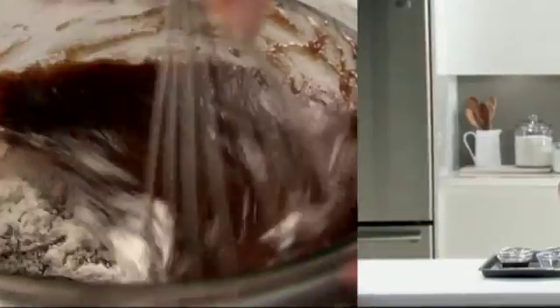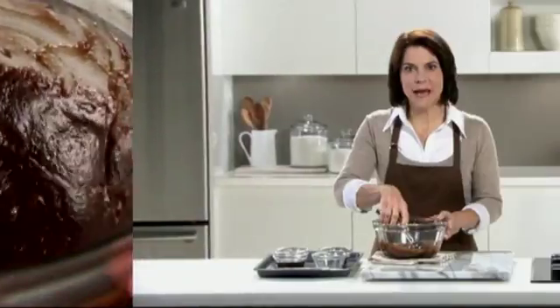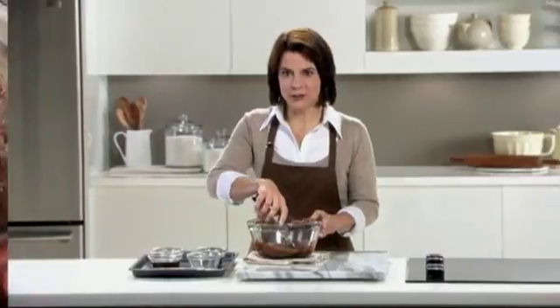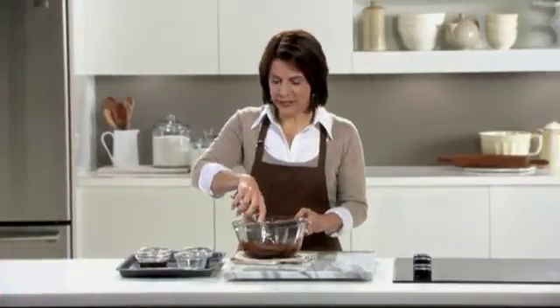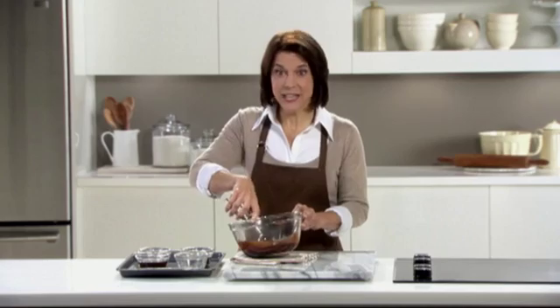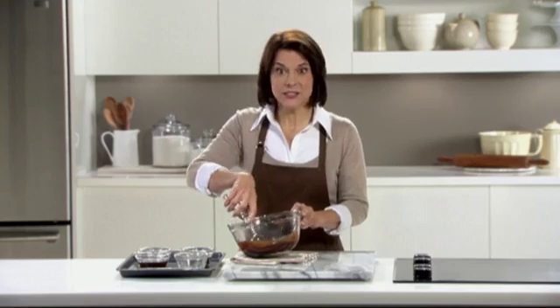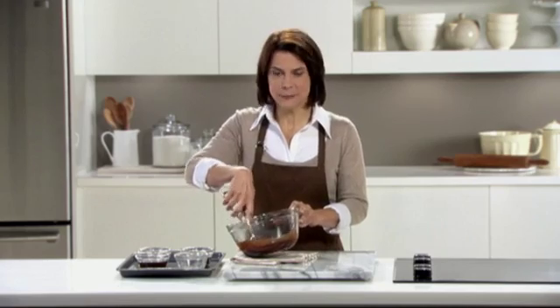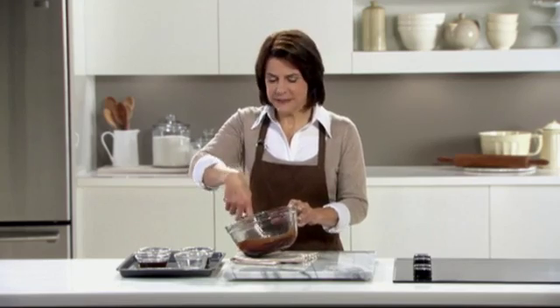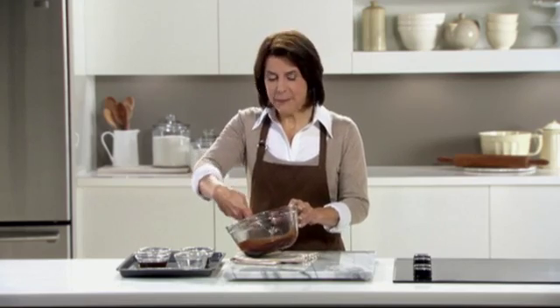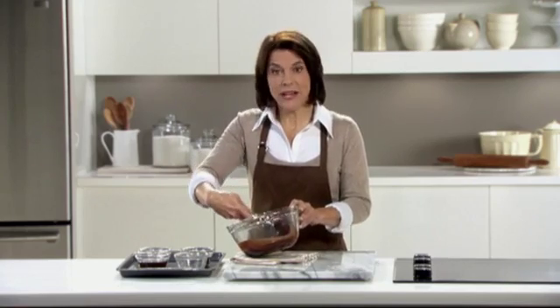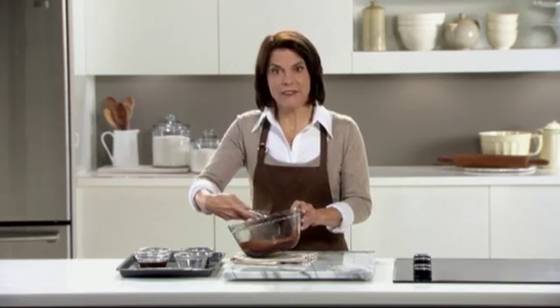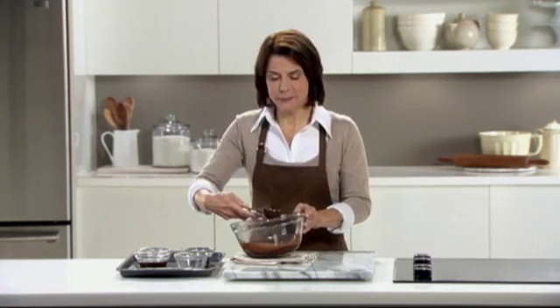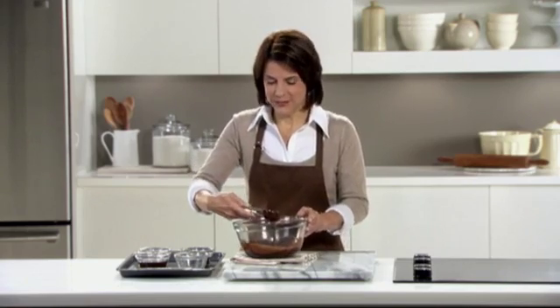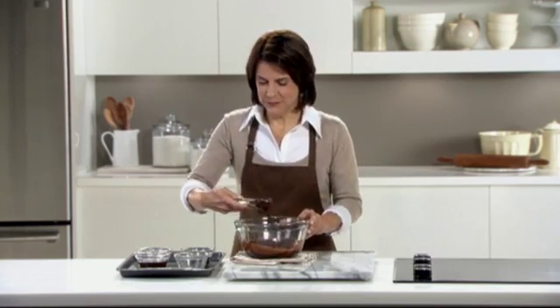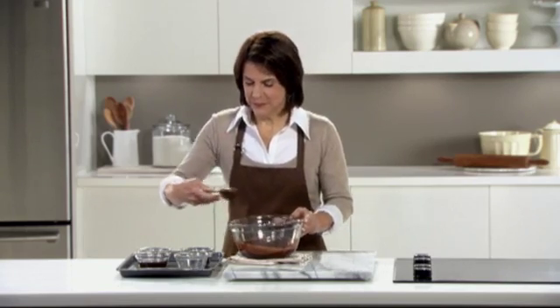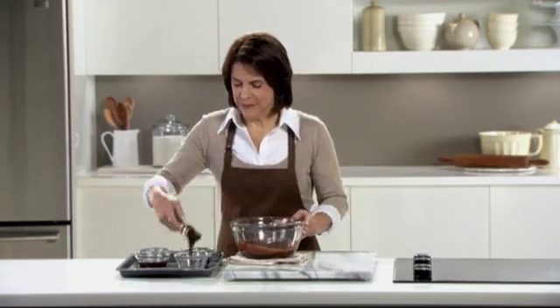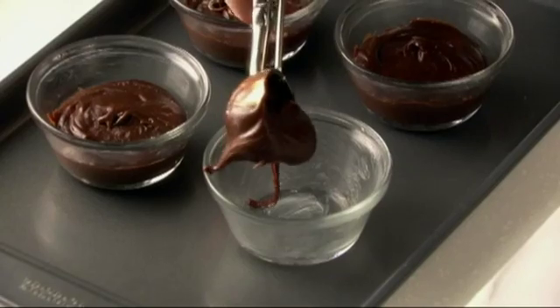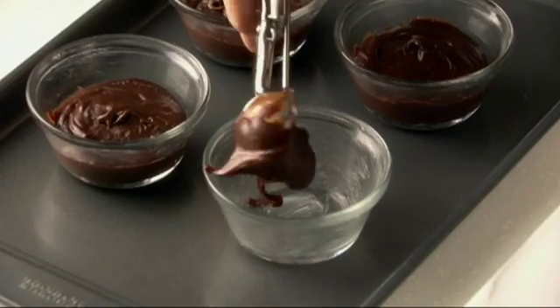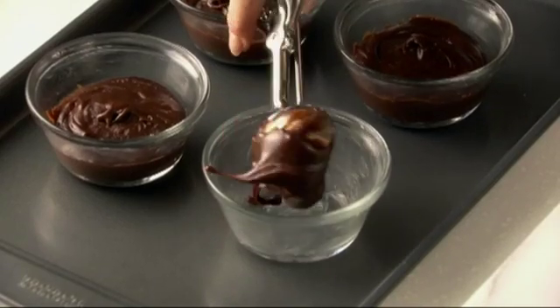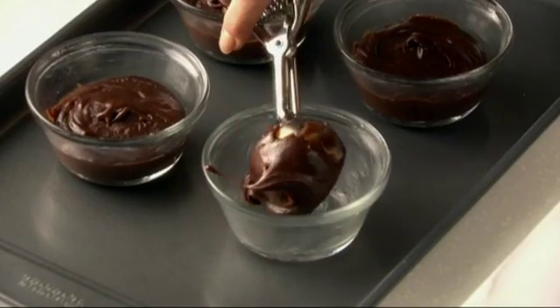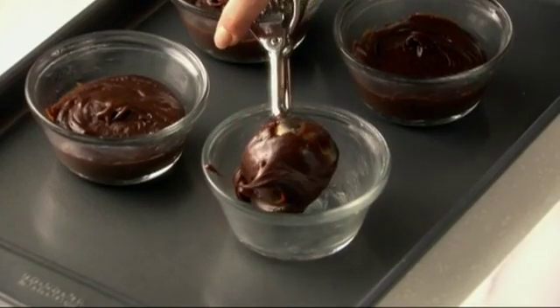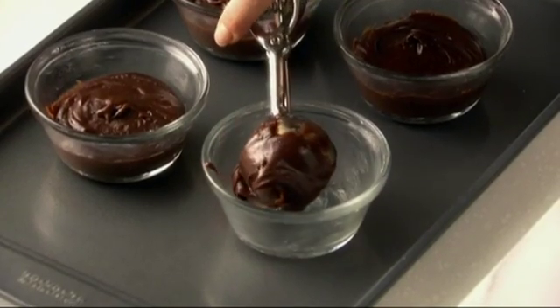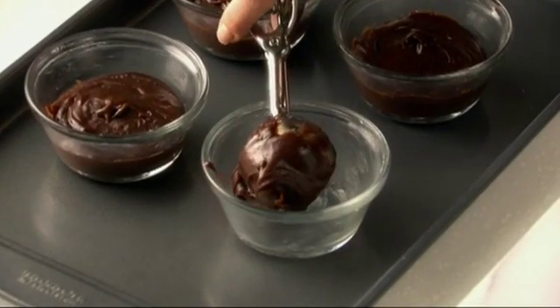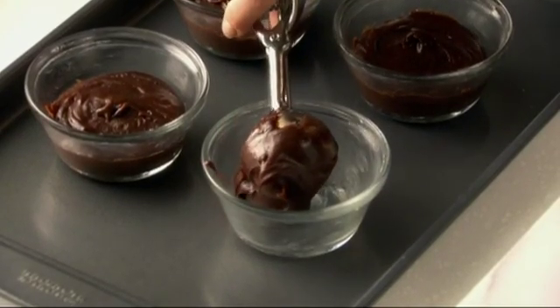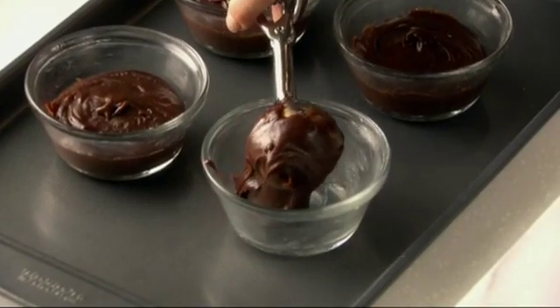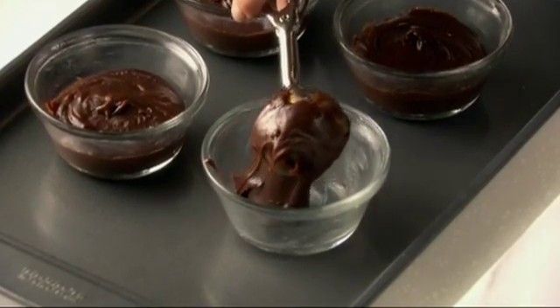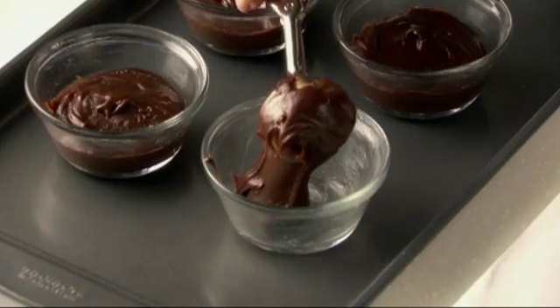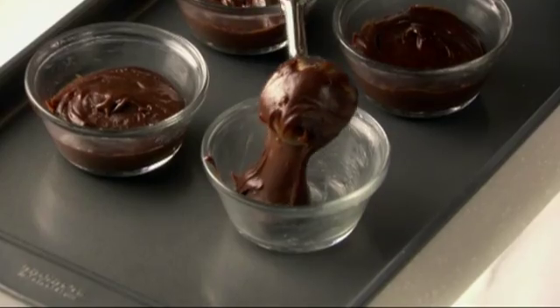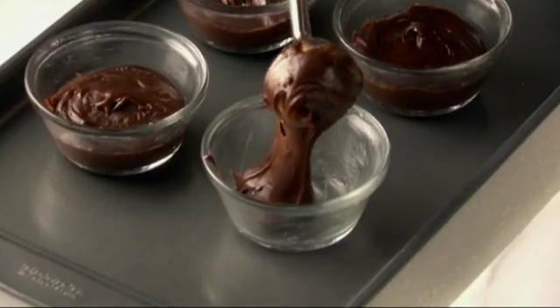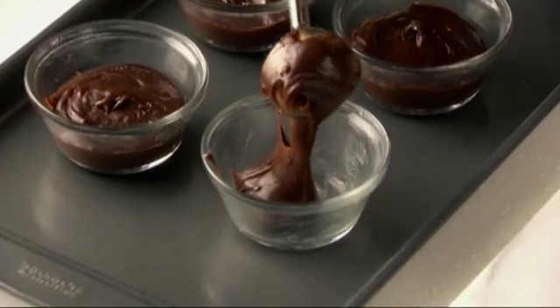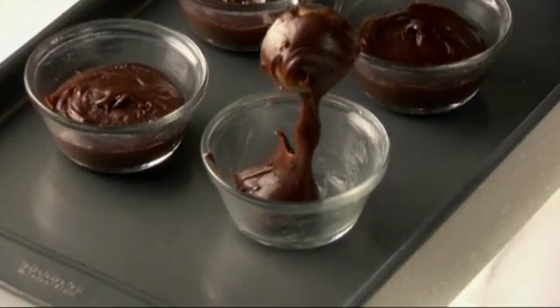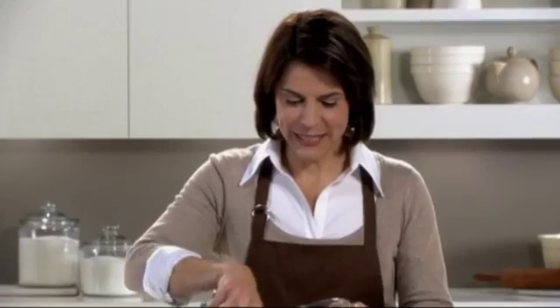Divide the batter among your custard cups, about a half cup each. I like using an ice cream scoop for the job — it helps fill the cups evenly.